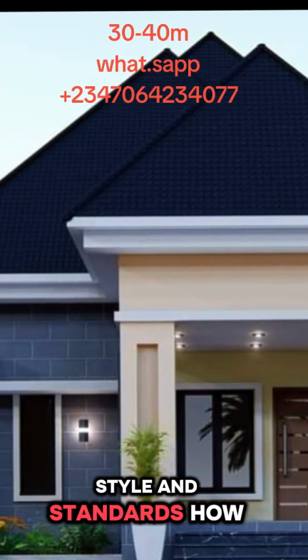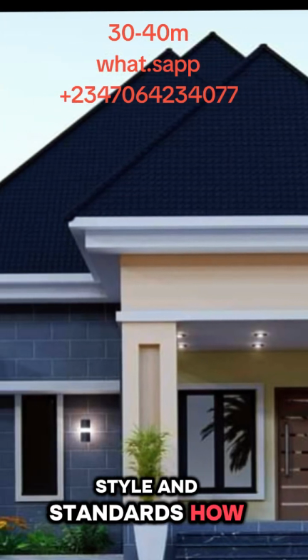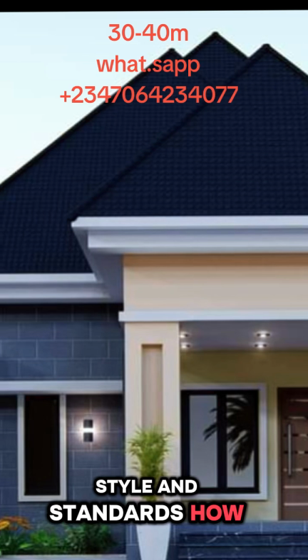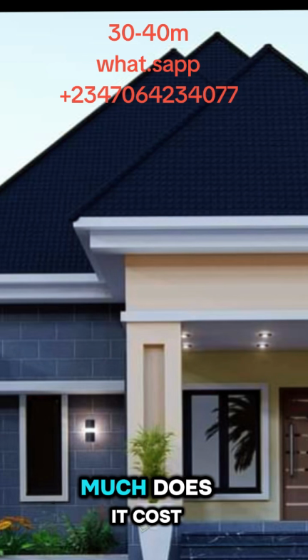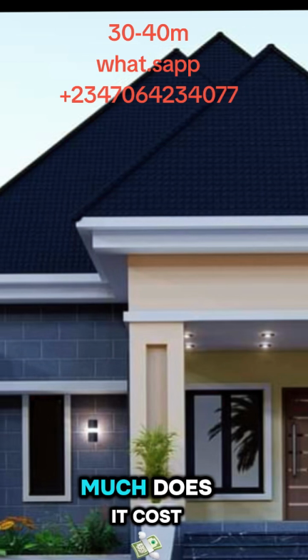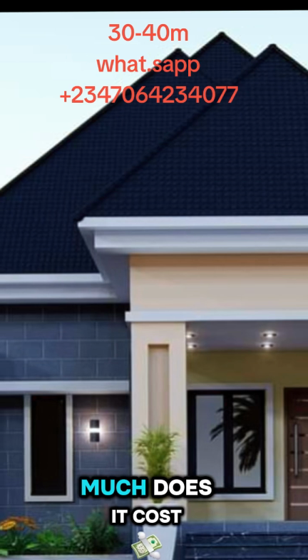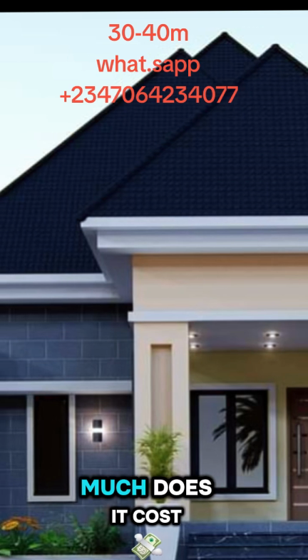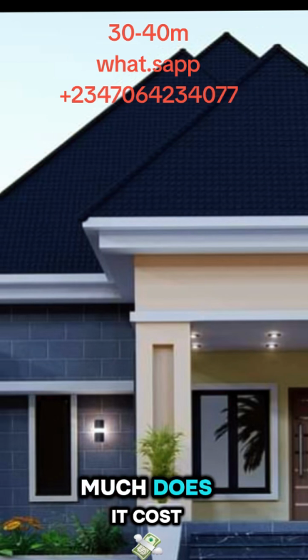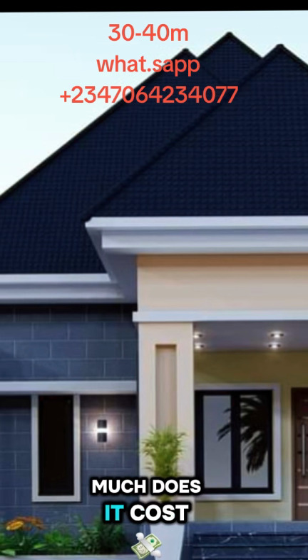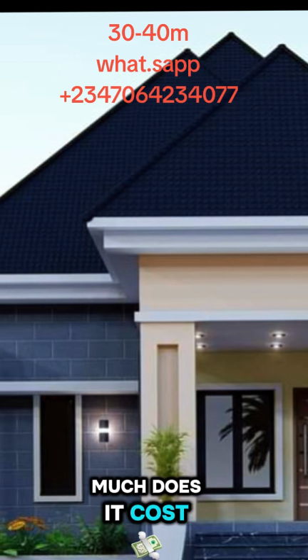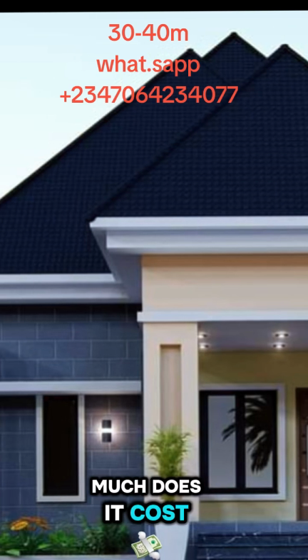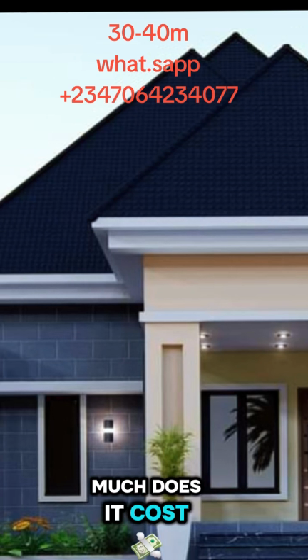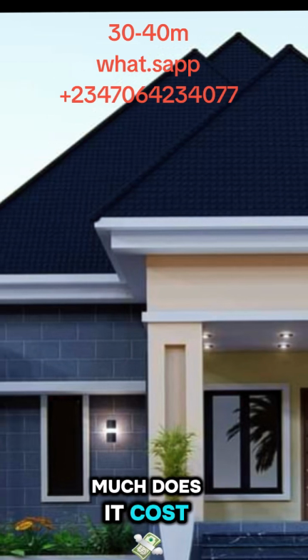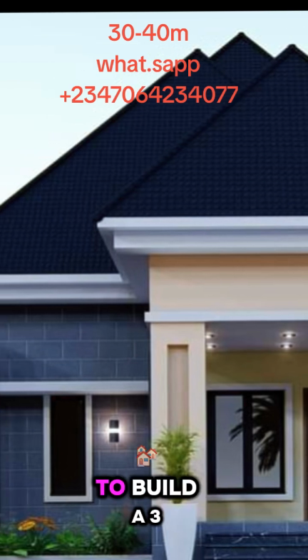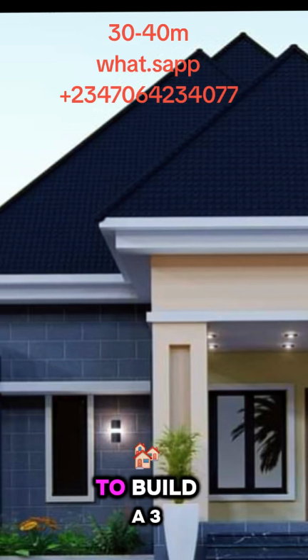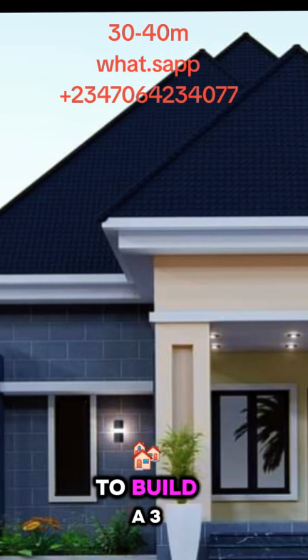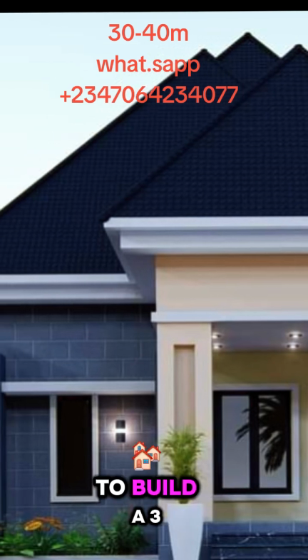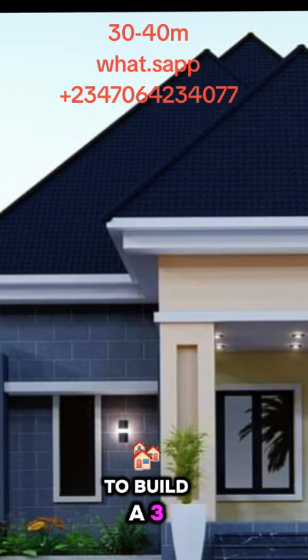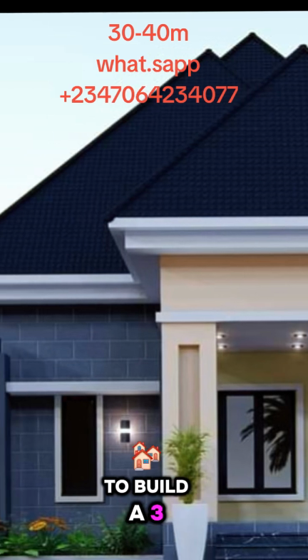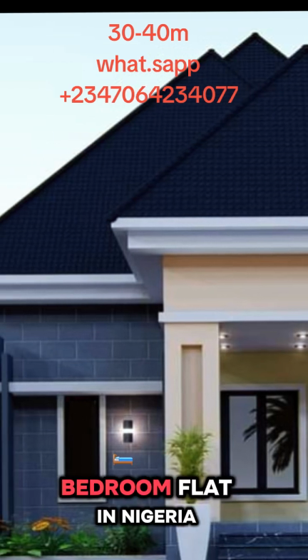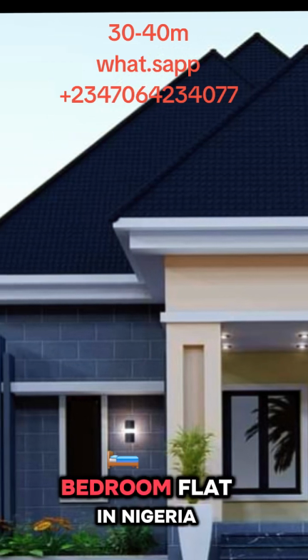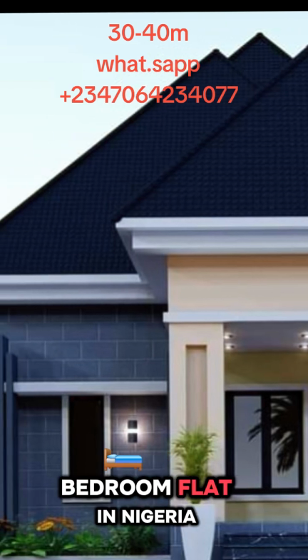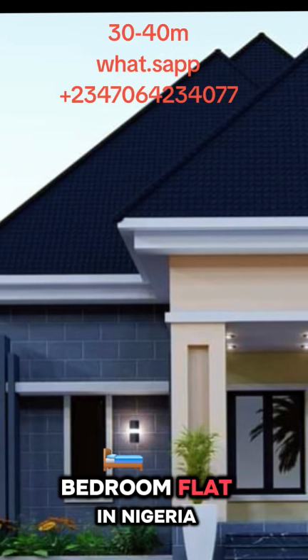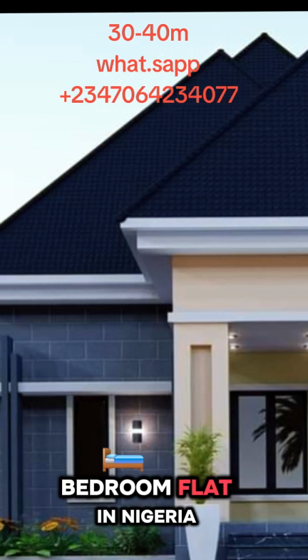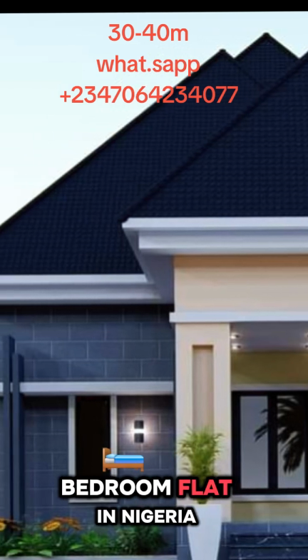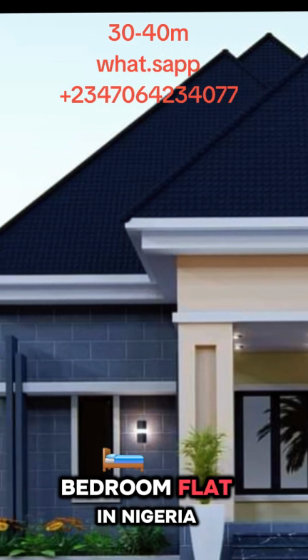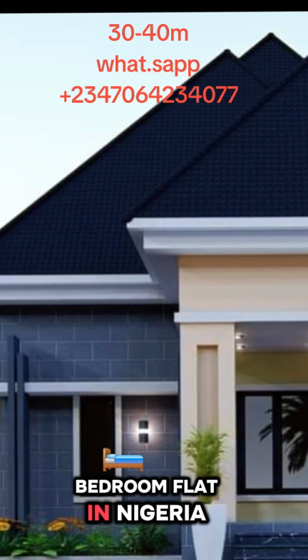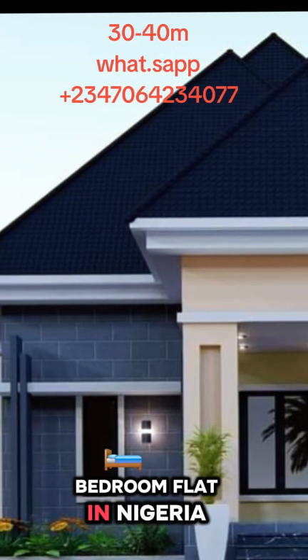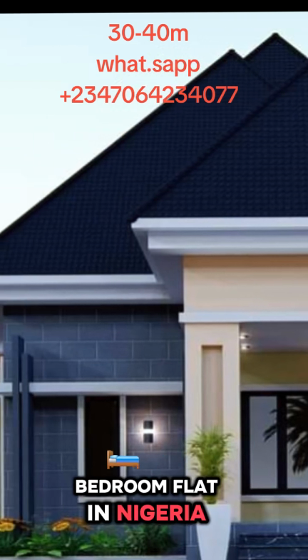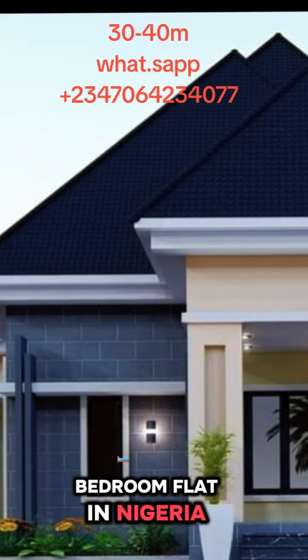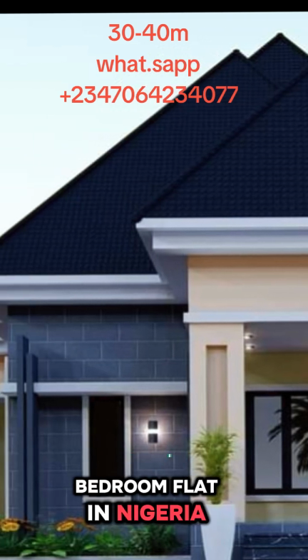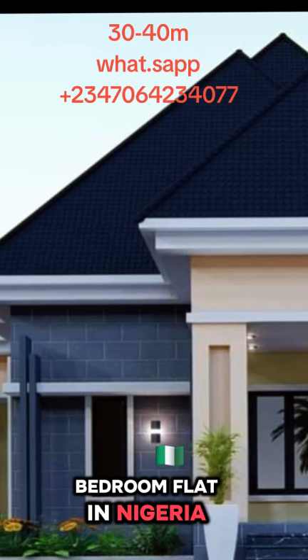How much does it cost to build a 3-bedroom flat in Nigeria?